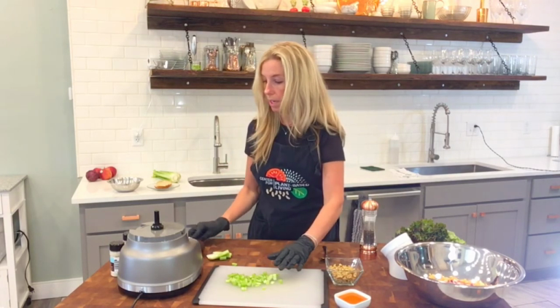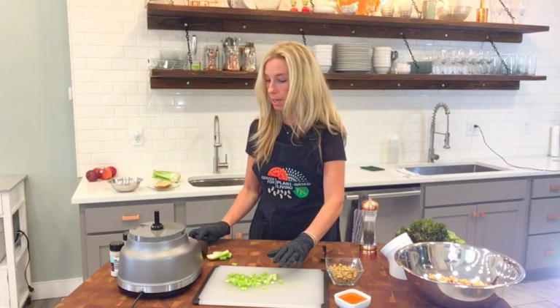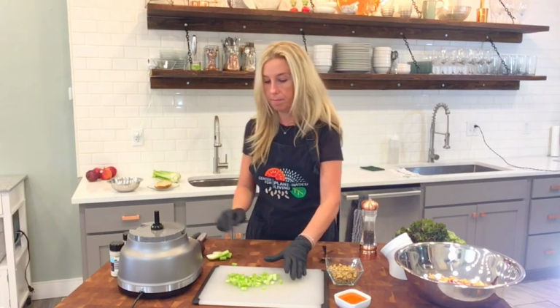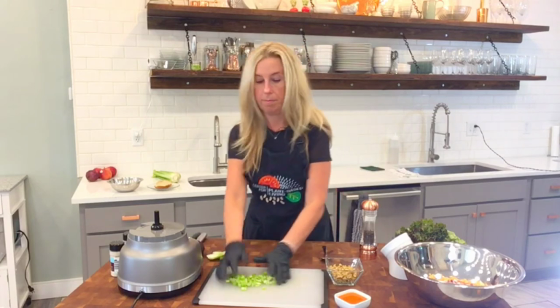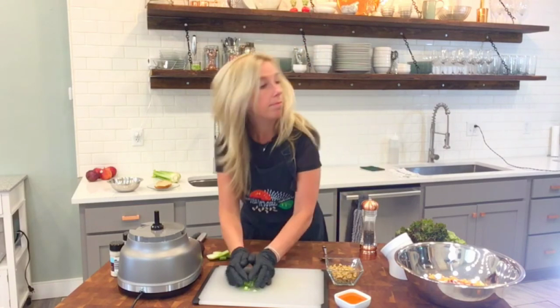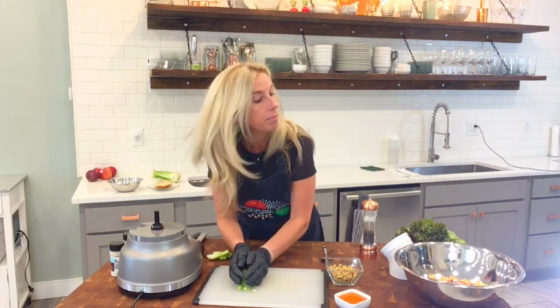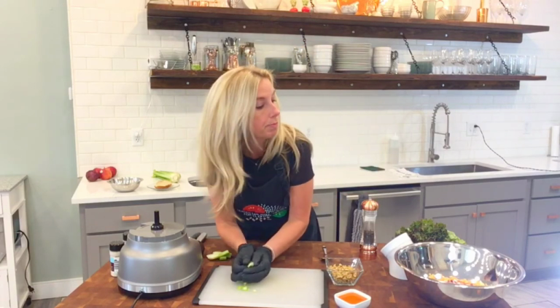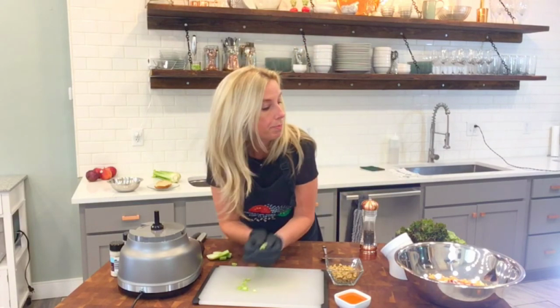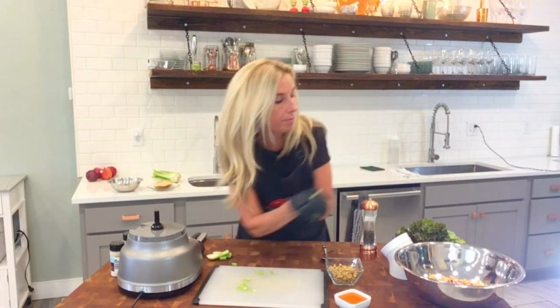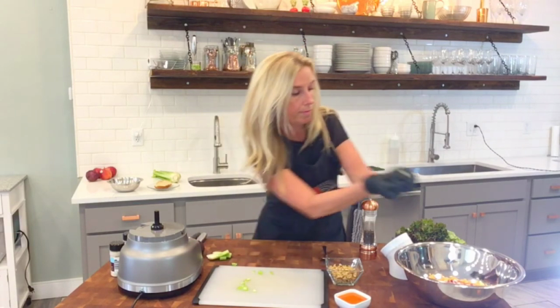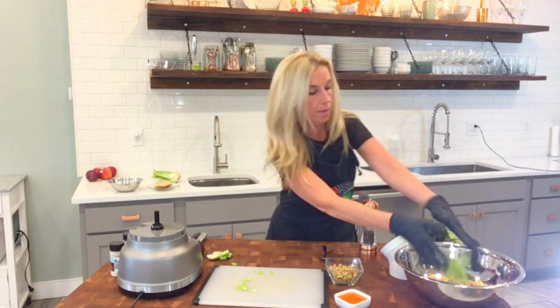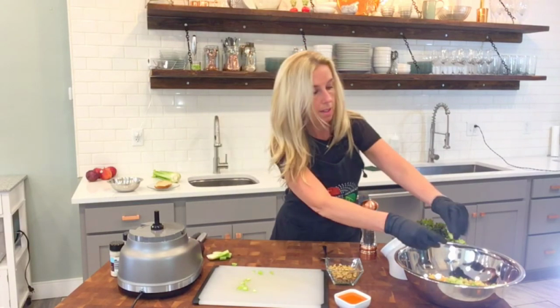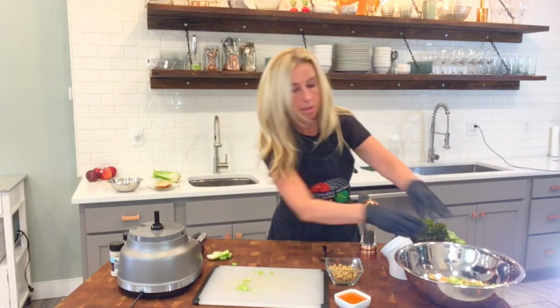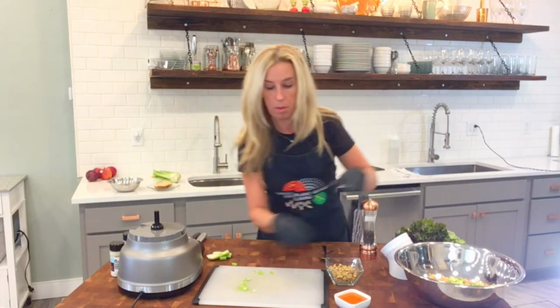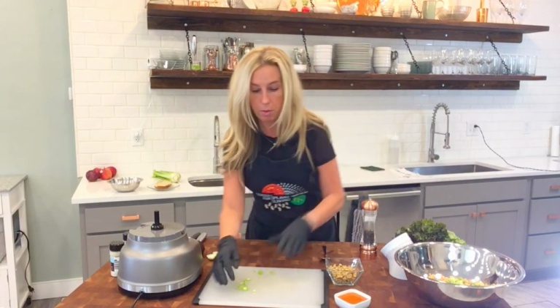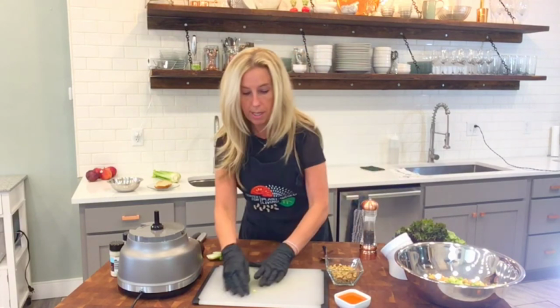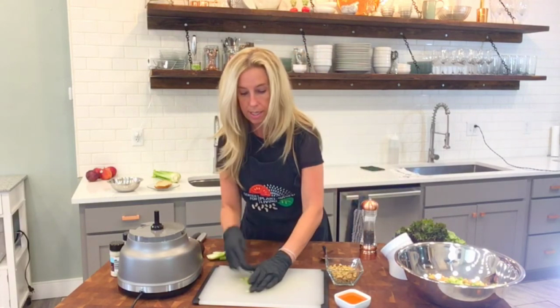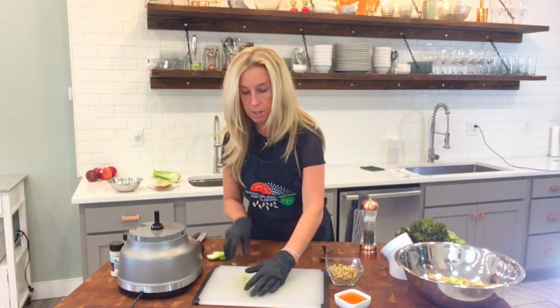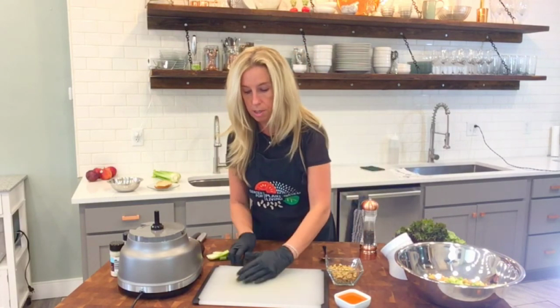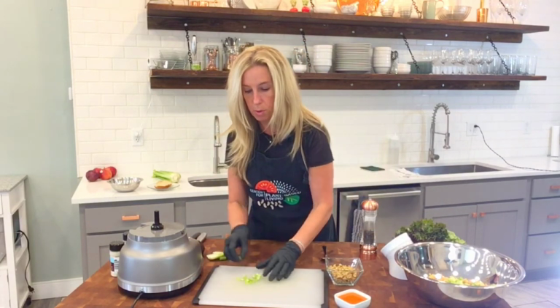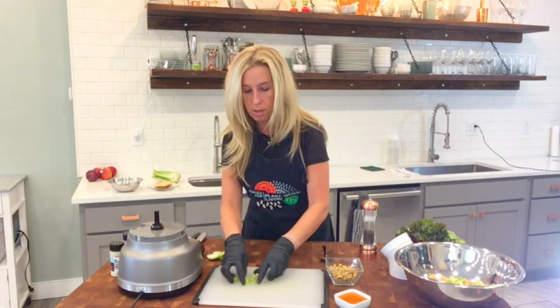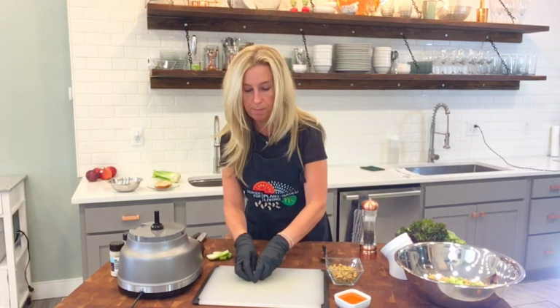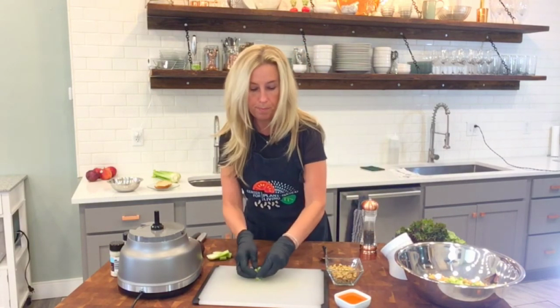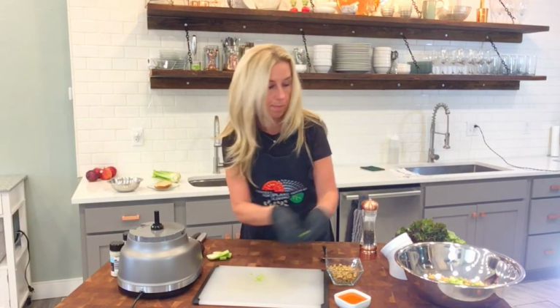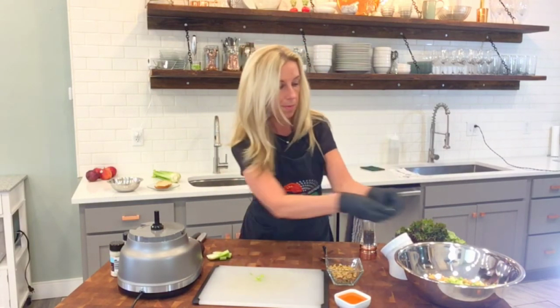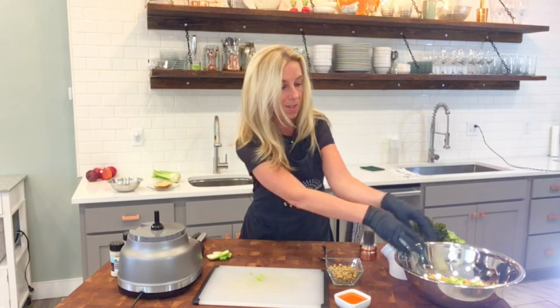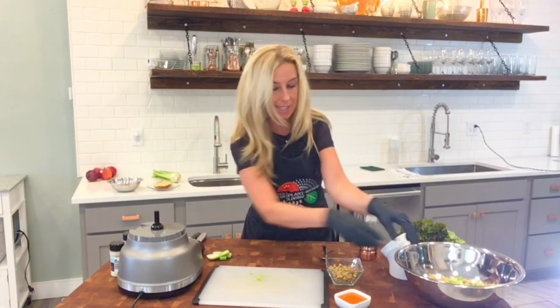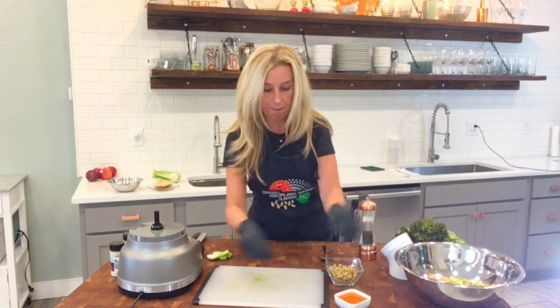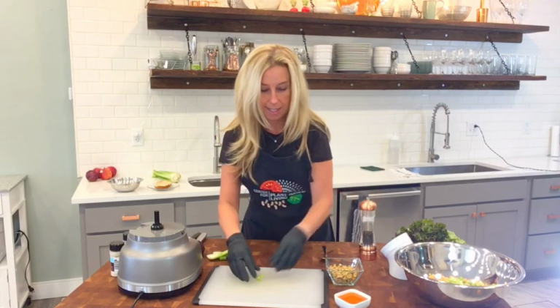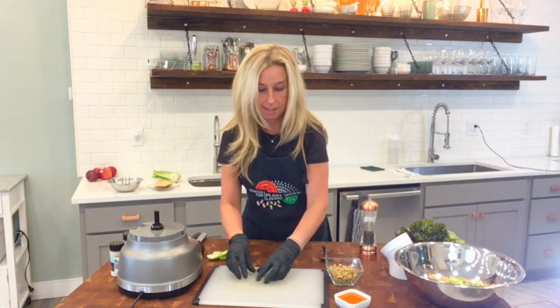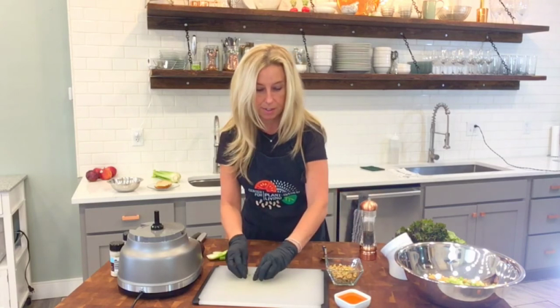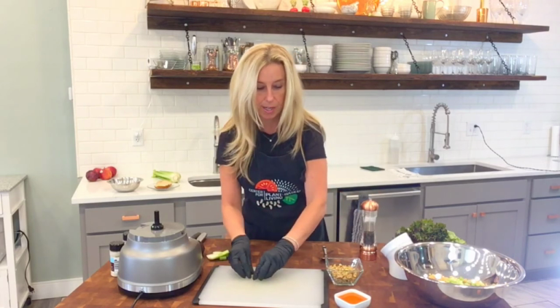Throw that into our bowl. You can see how fast this is, right?